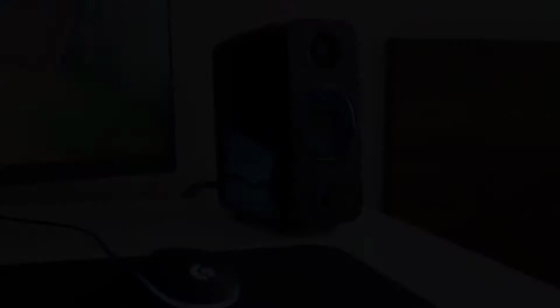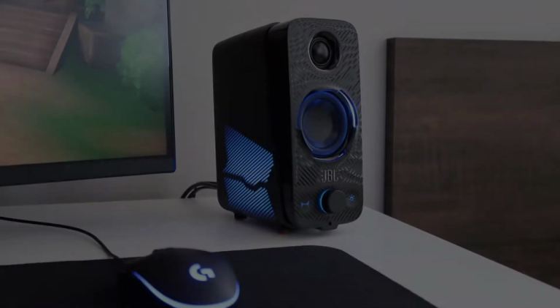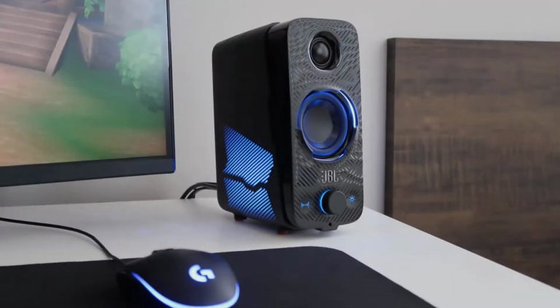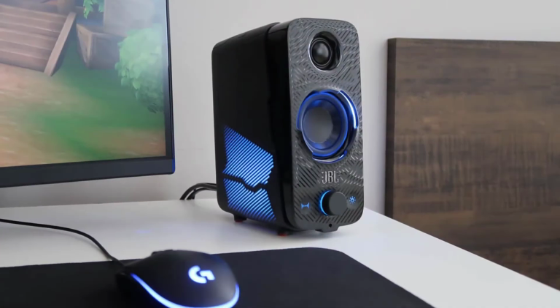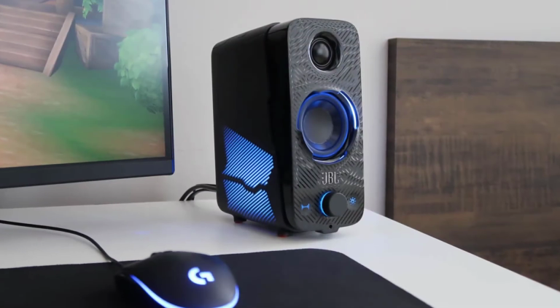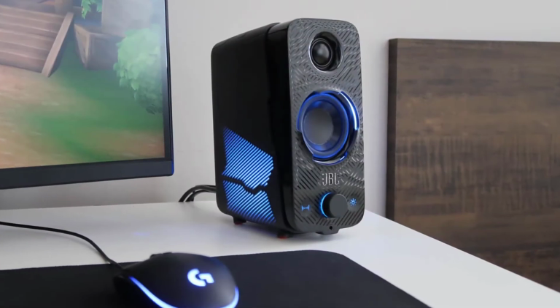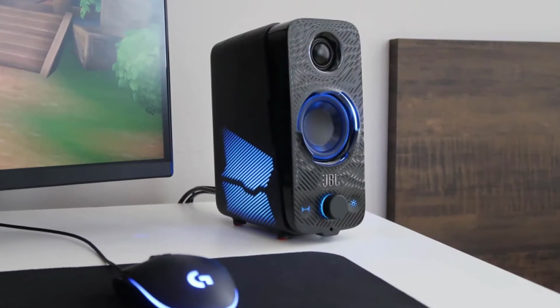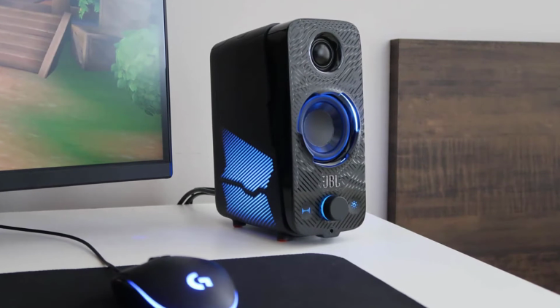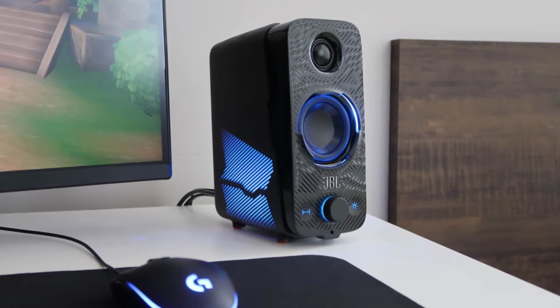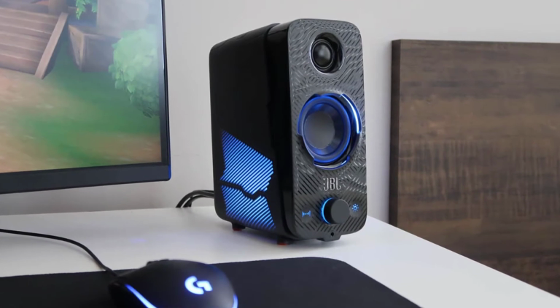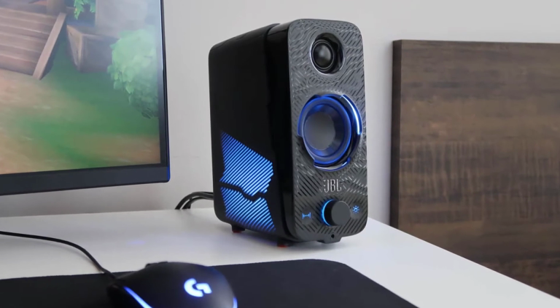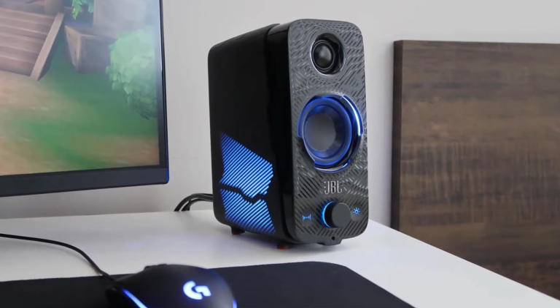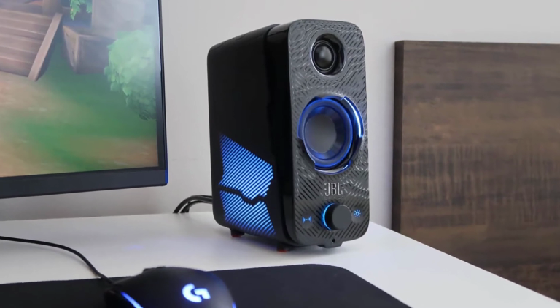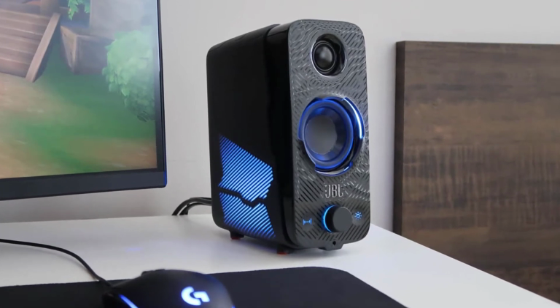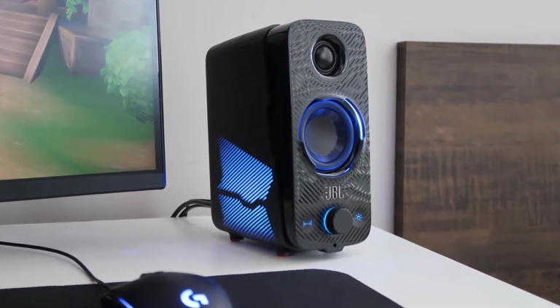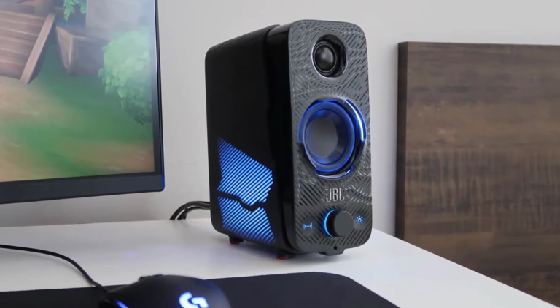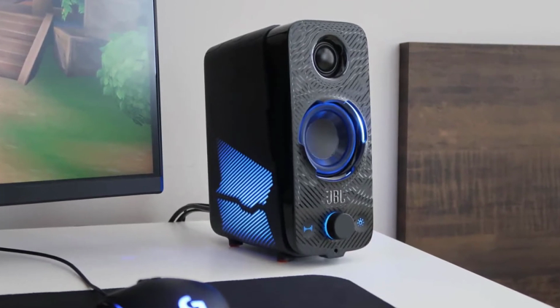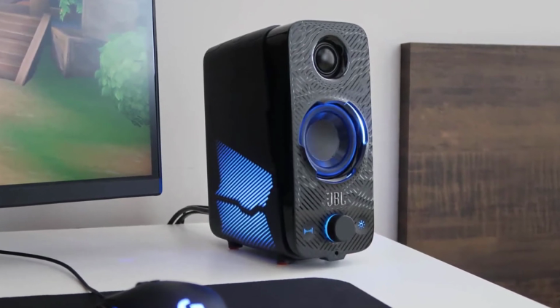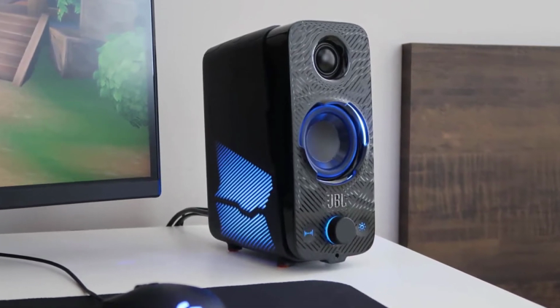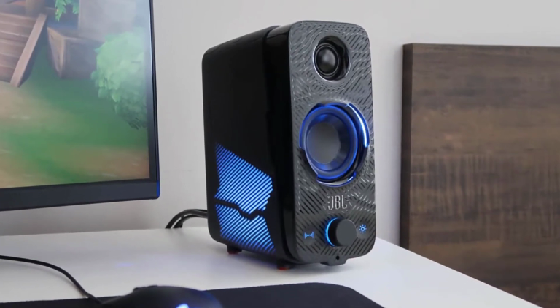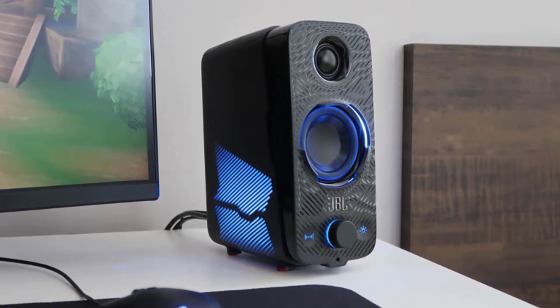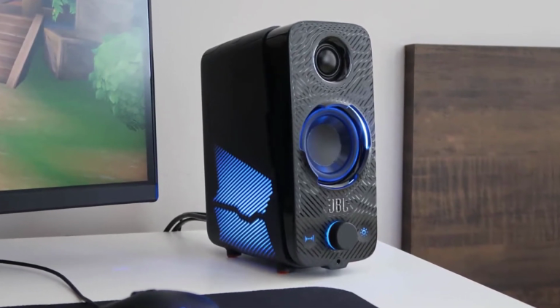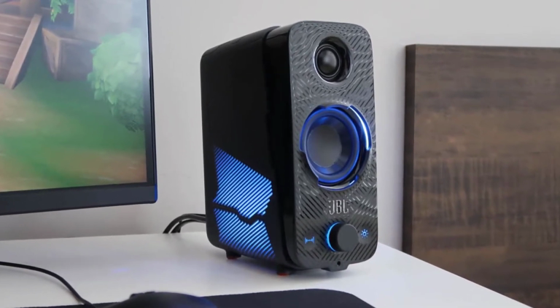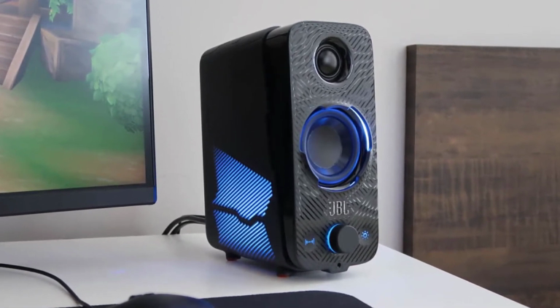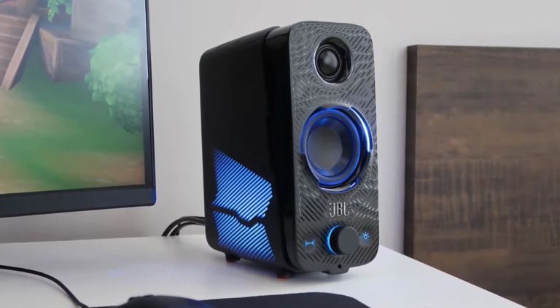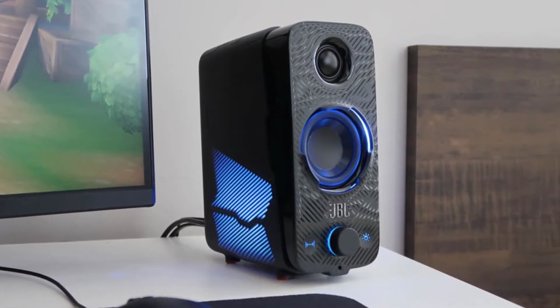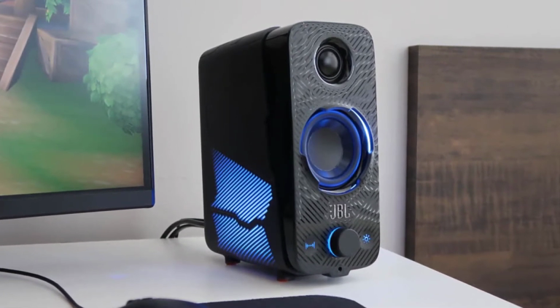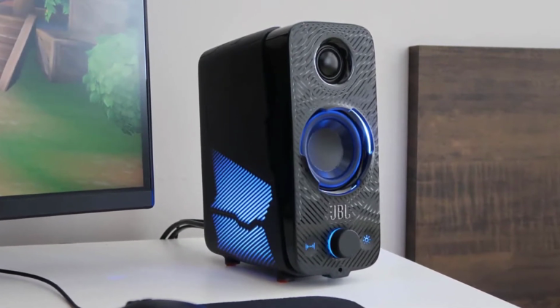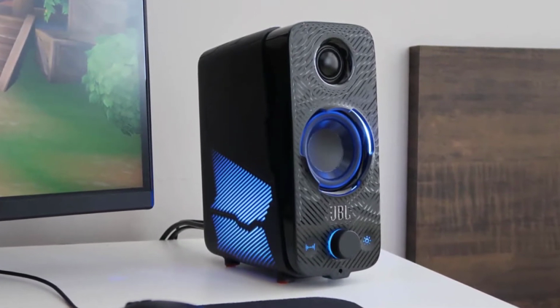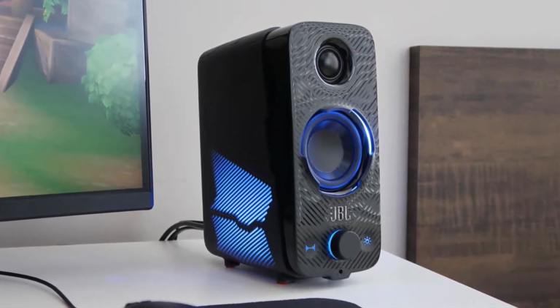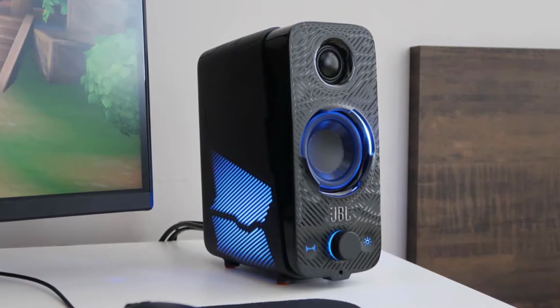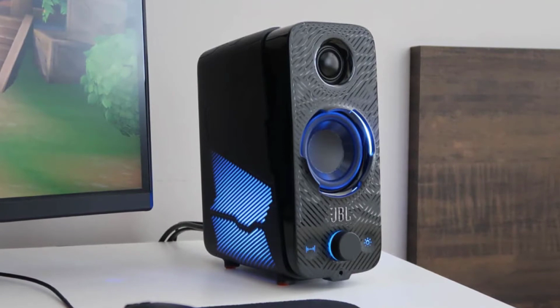Once you invest in a nicer pair of speakers, there's no going back. So if you need one, we can help you with some of the best in the business.